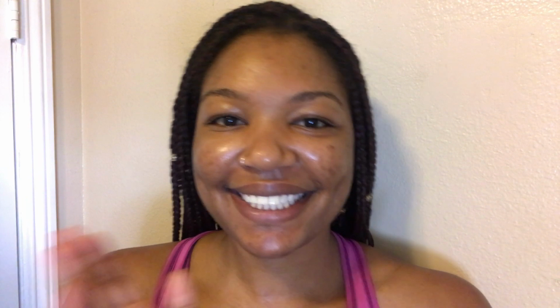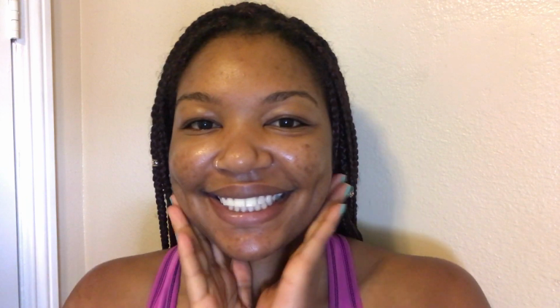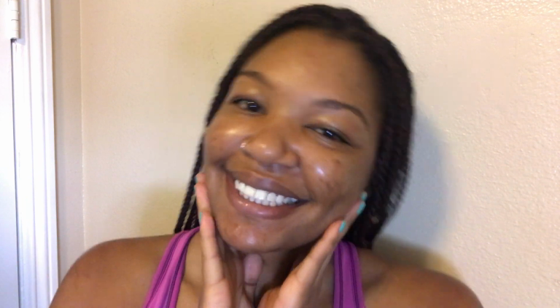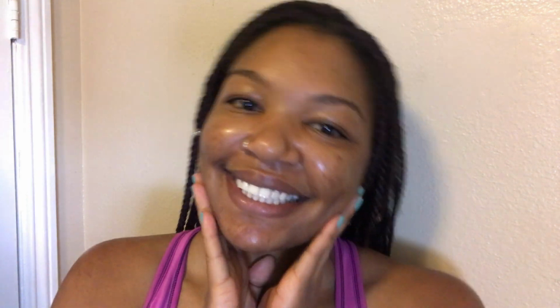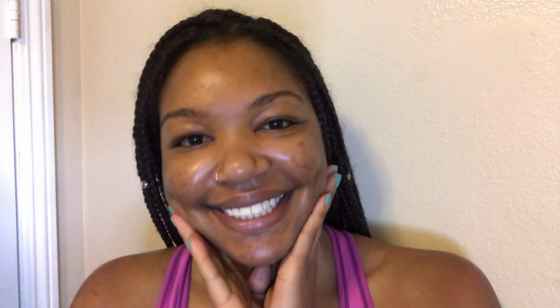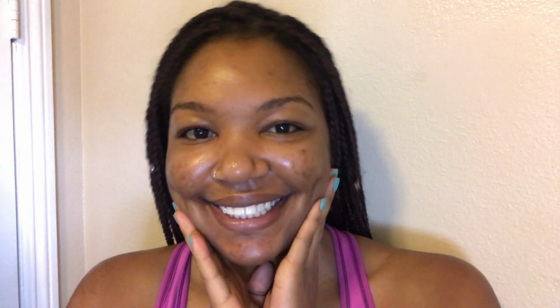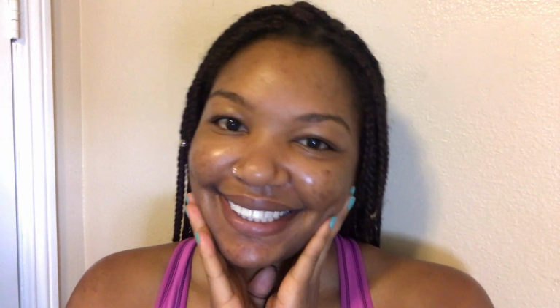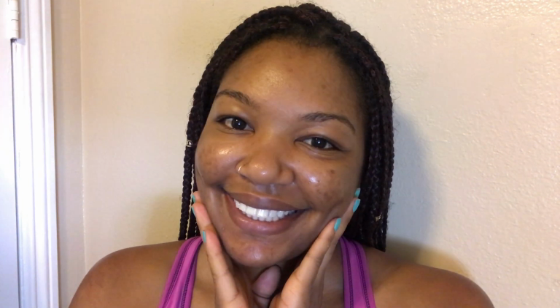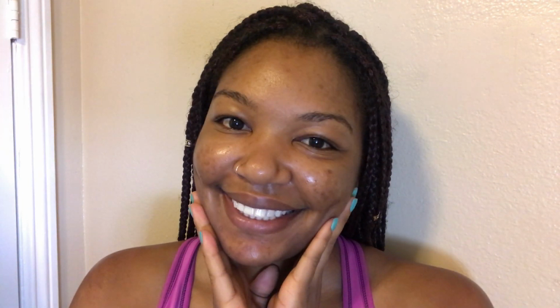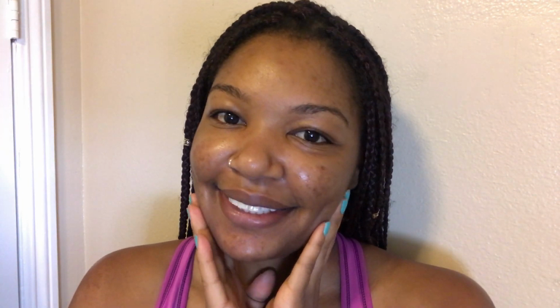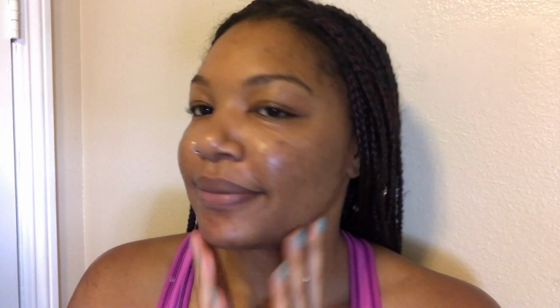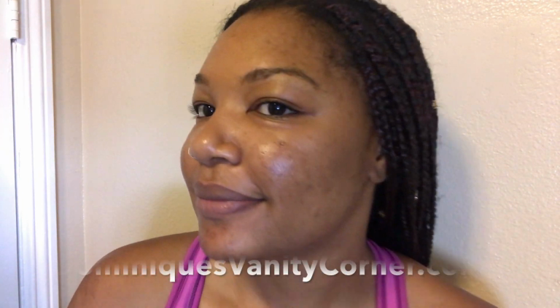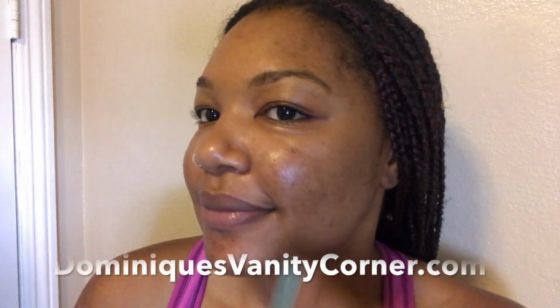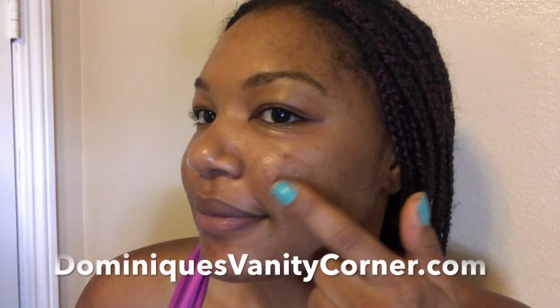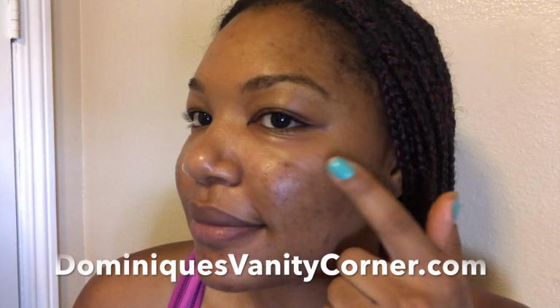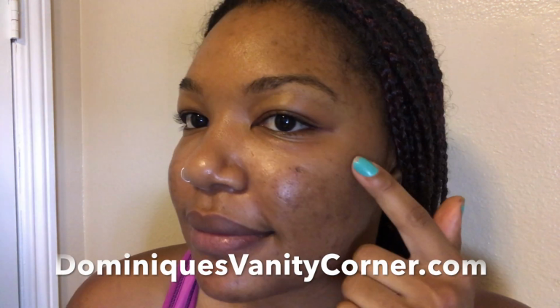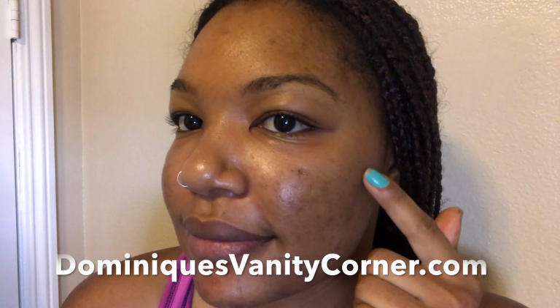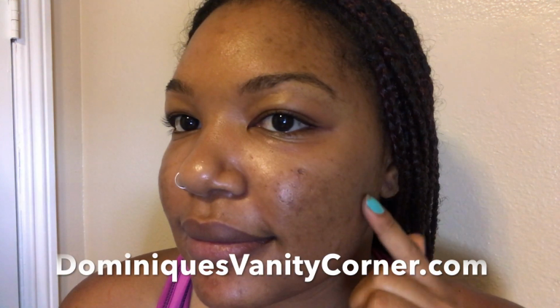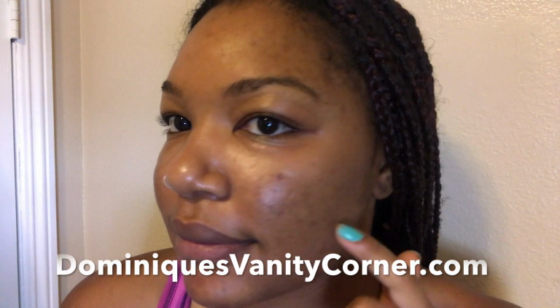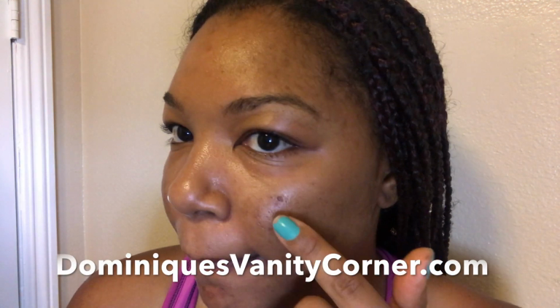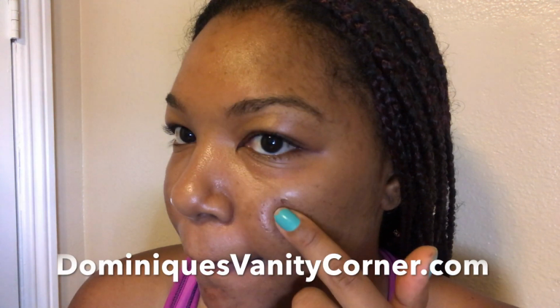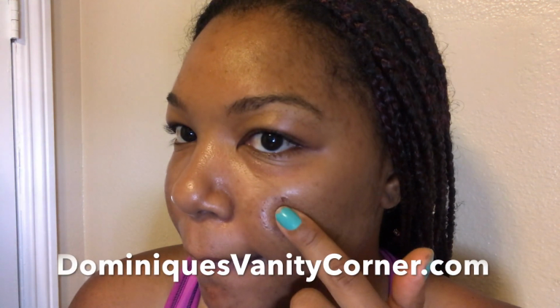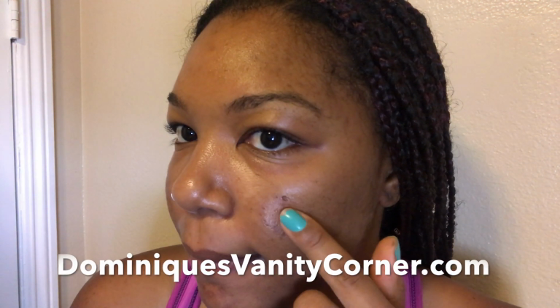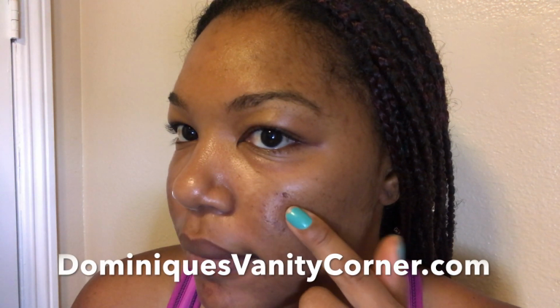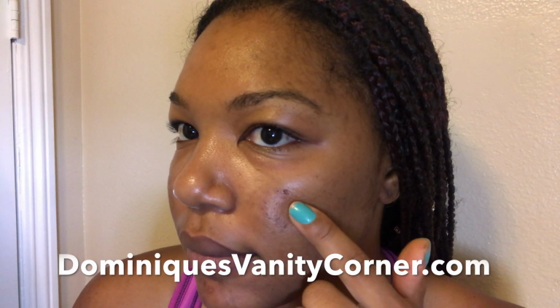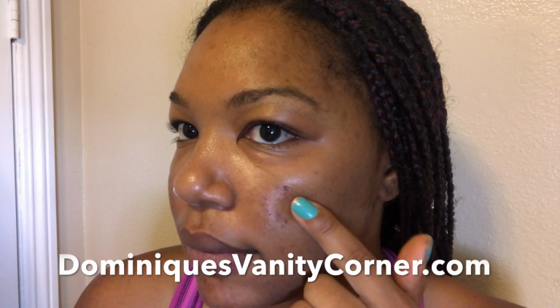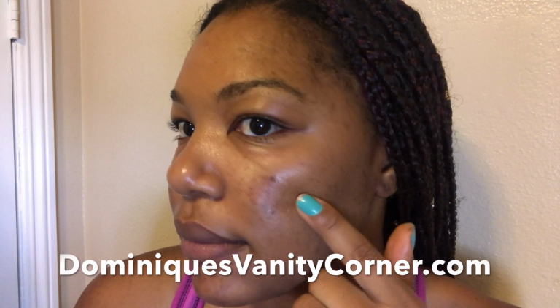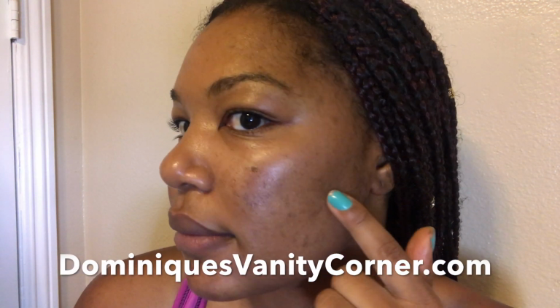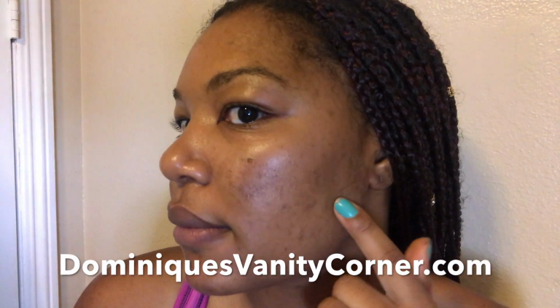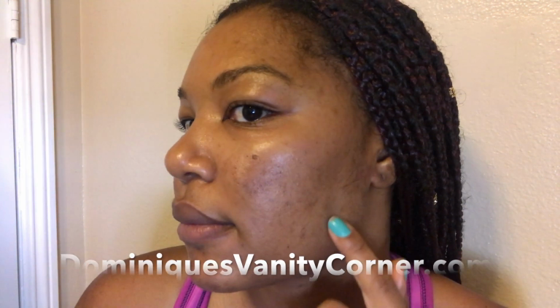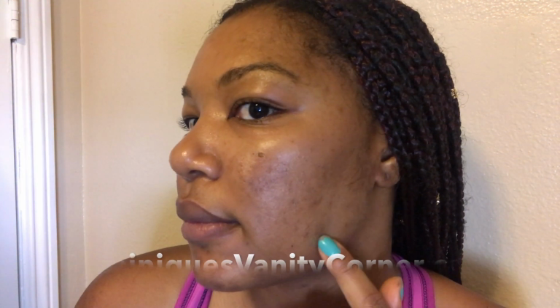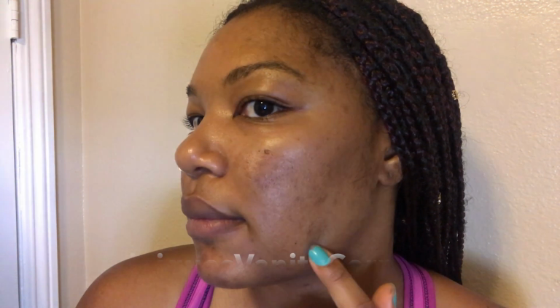Hey everyone, welcome back to Dominique's Vanity Corner and today I want to share with you guys a skin routine.